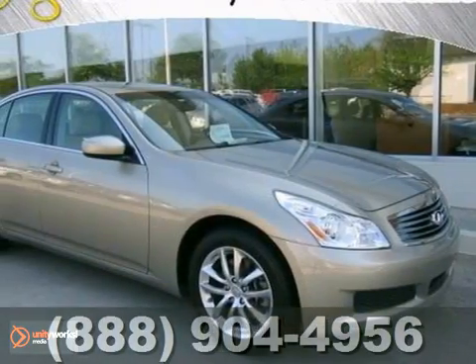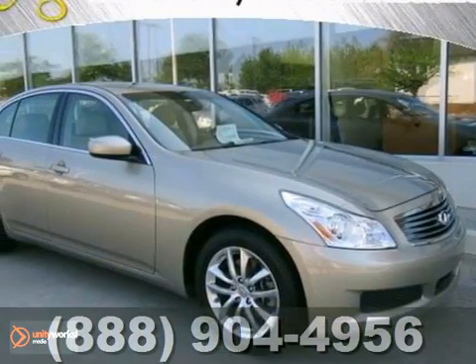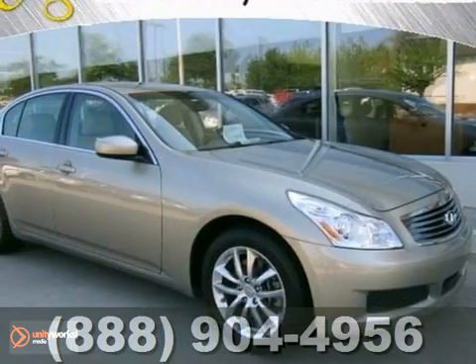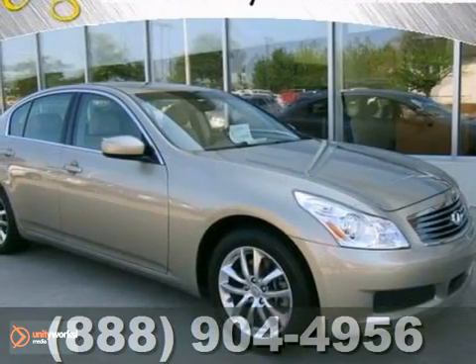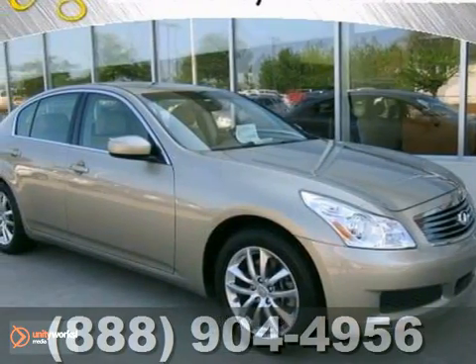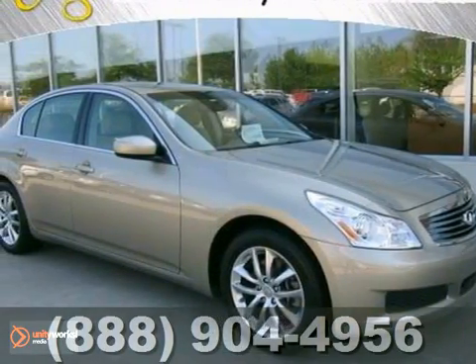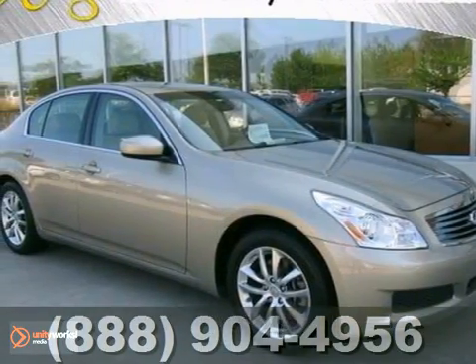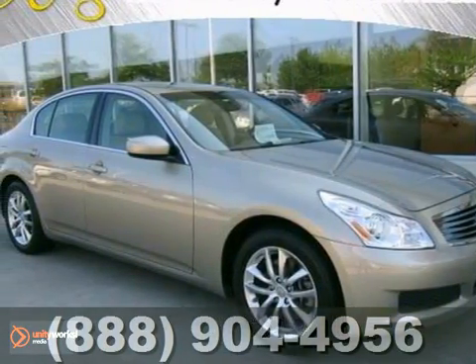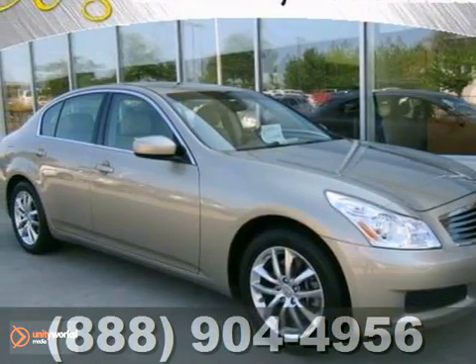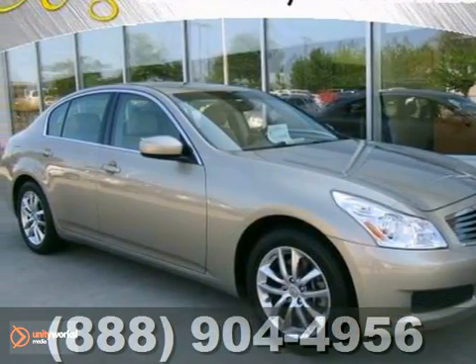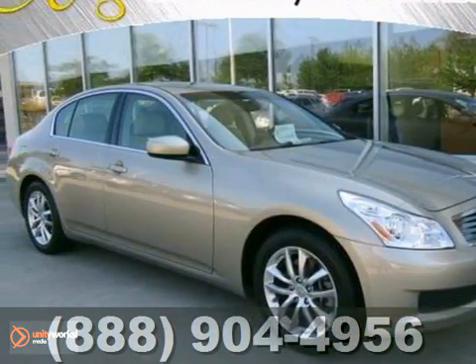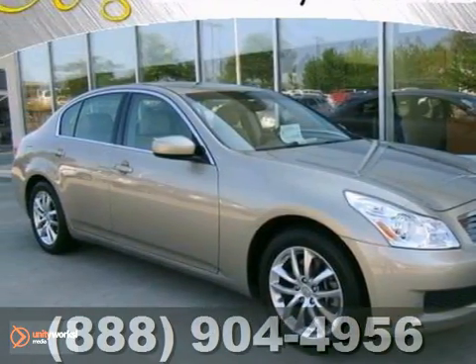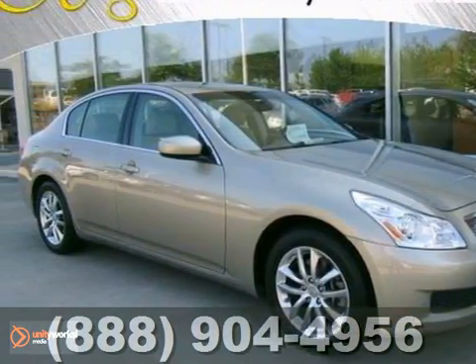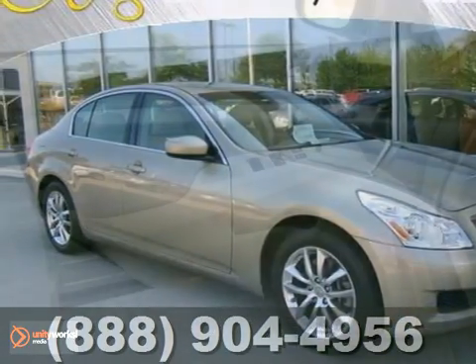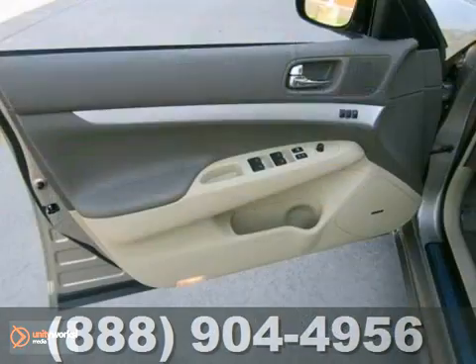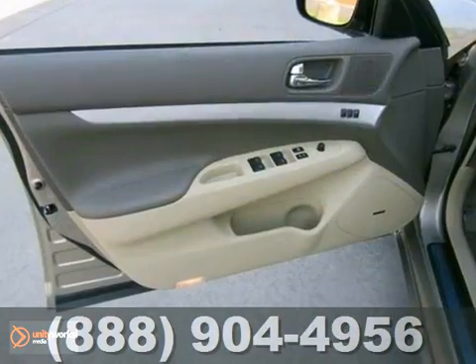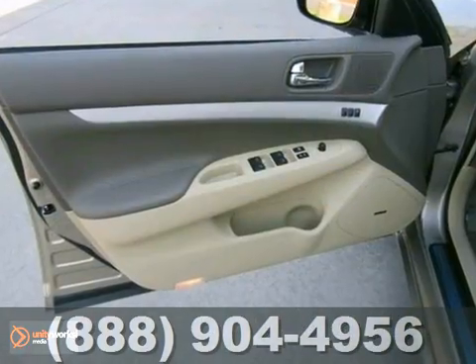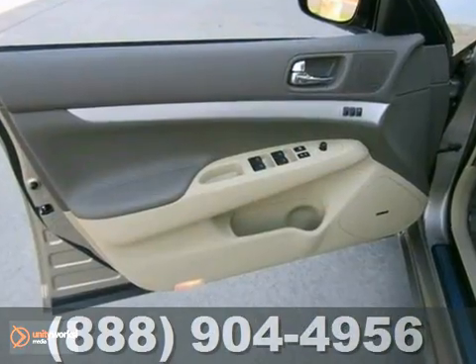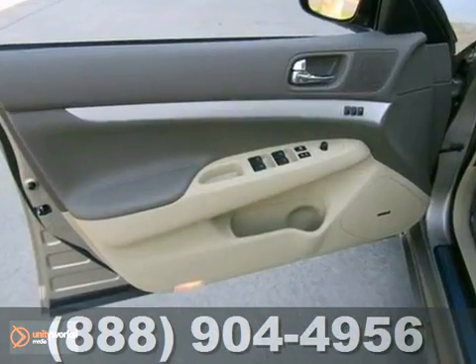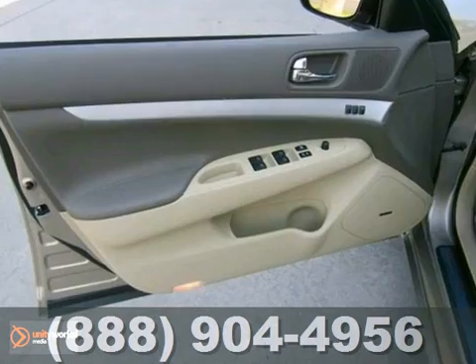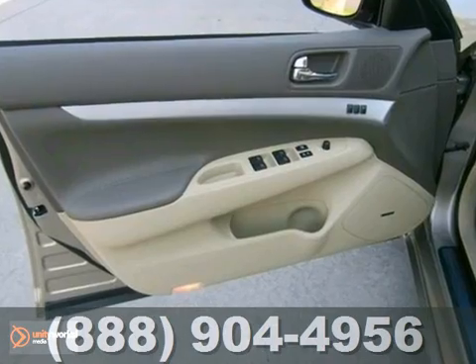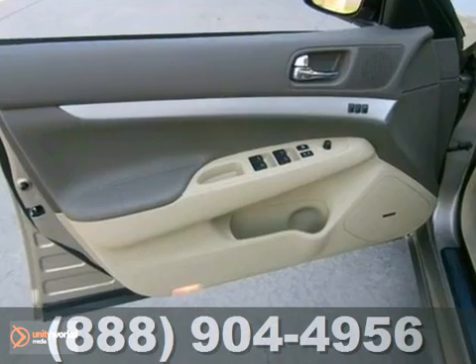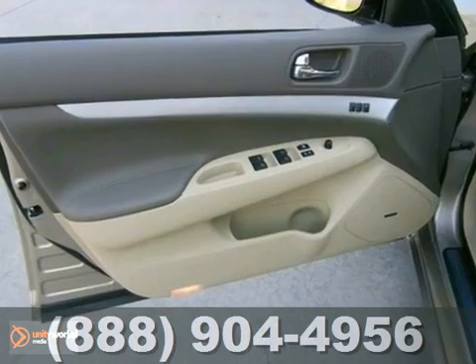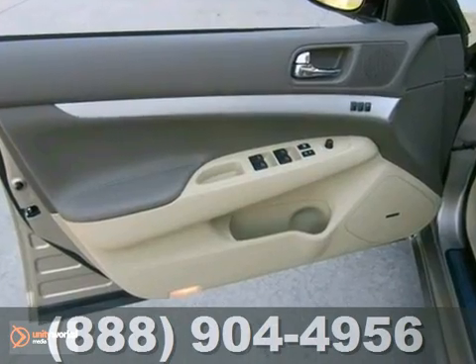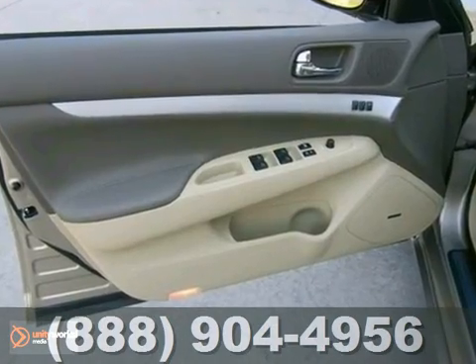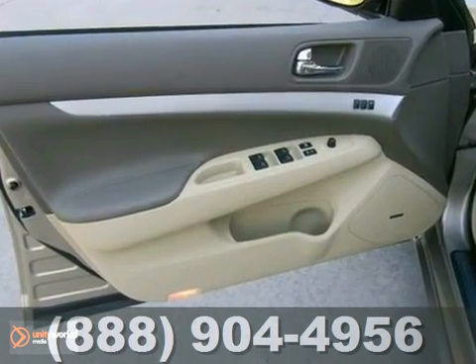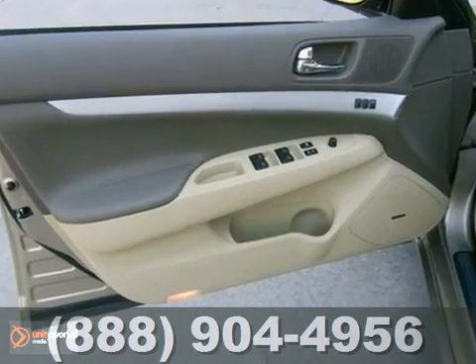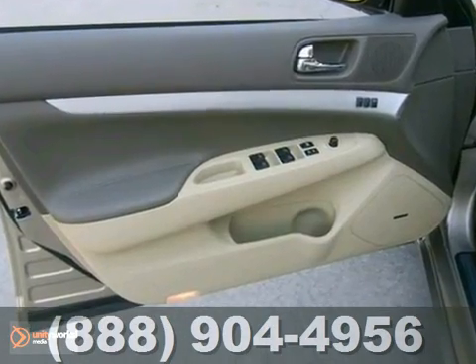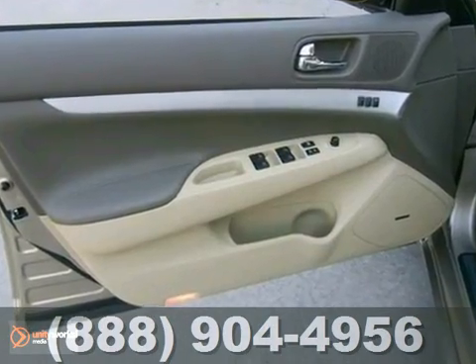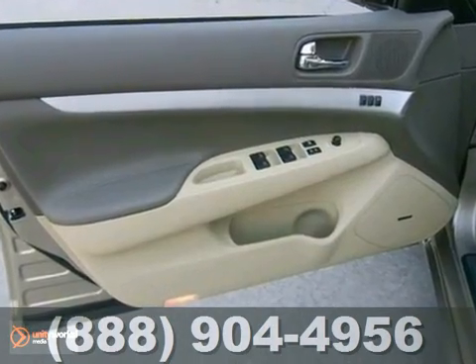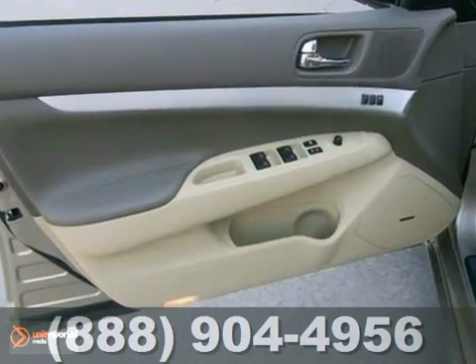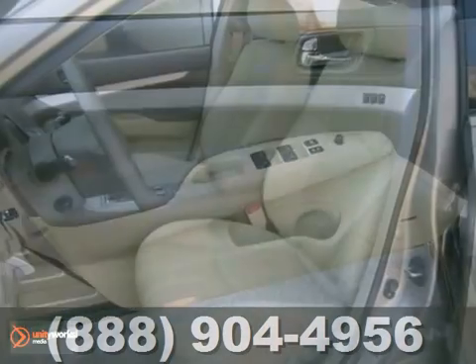Confused about which vehicle to buy? Look no further than this superb 2009 Infiniti G37 Premium.